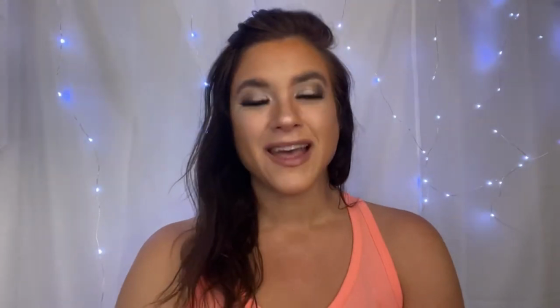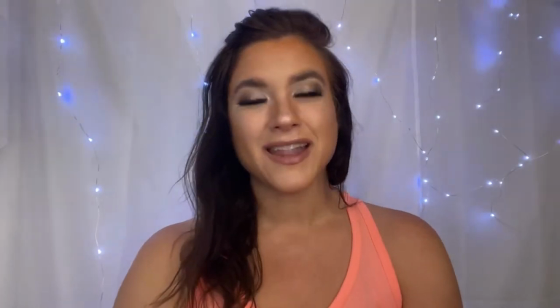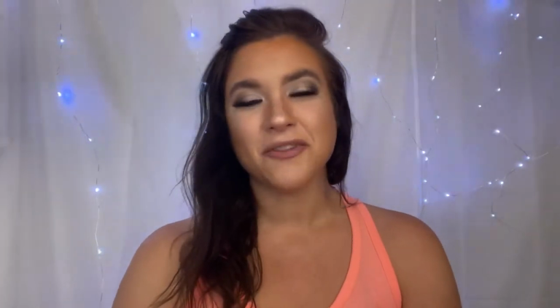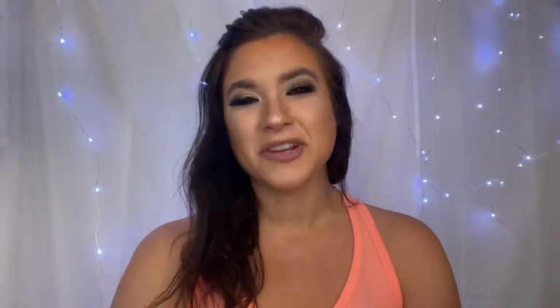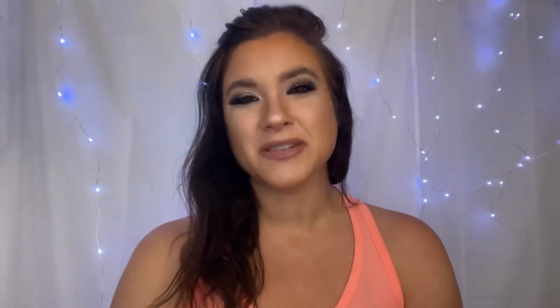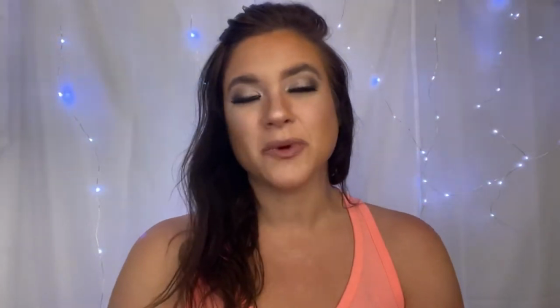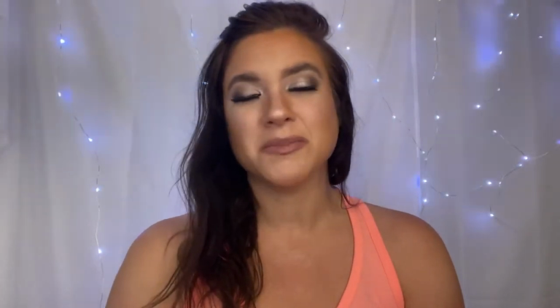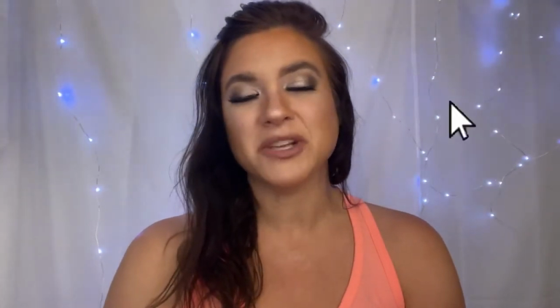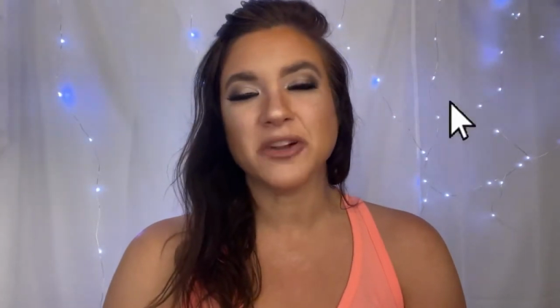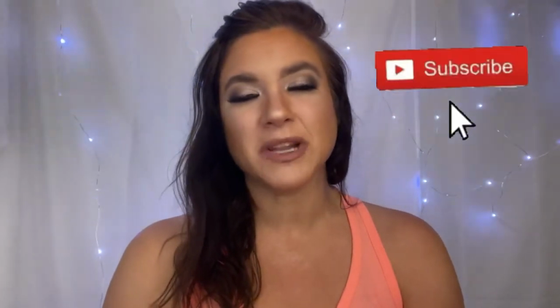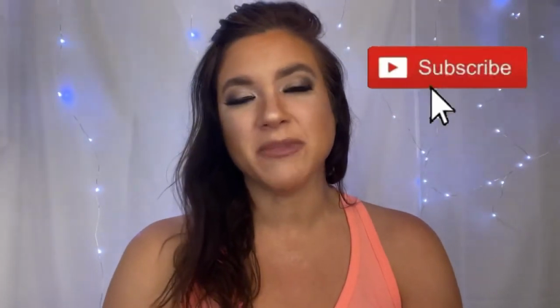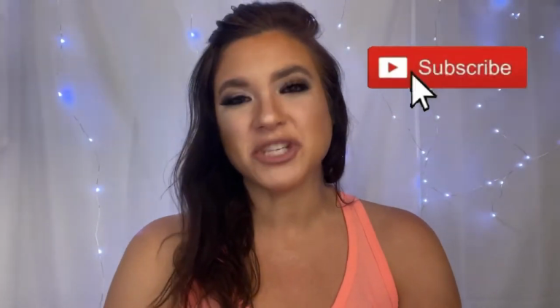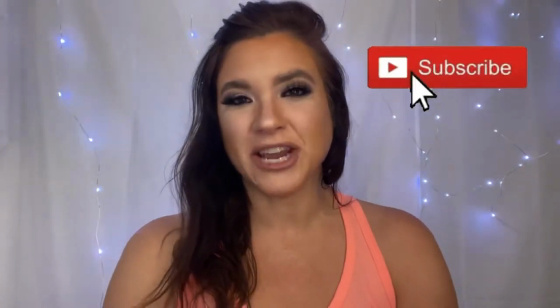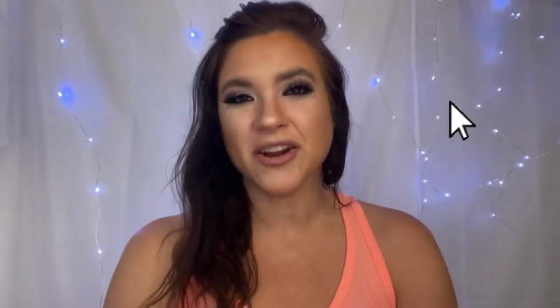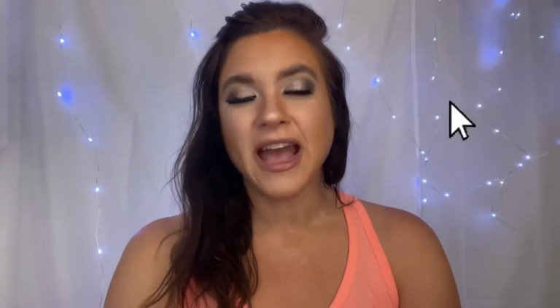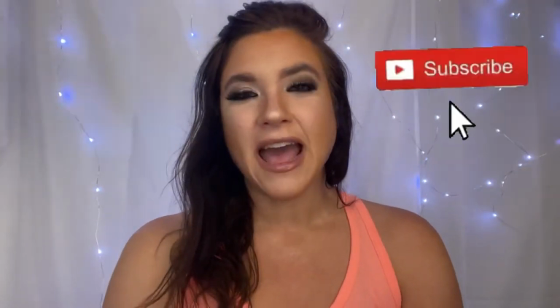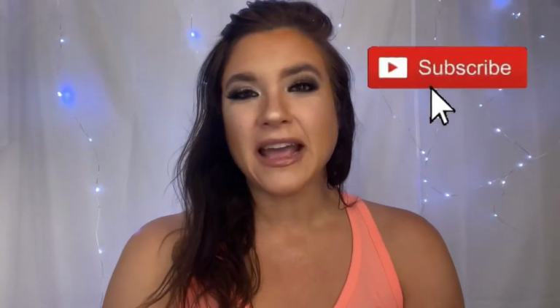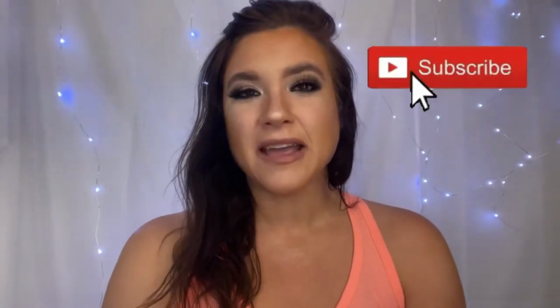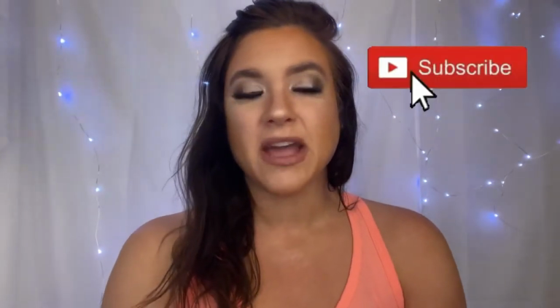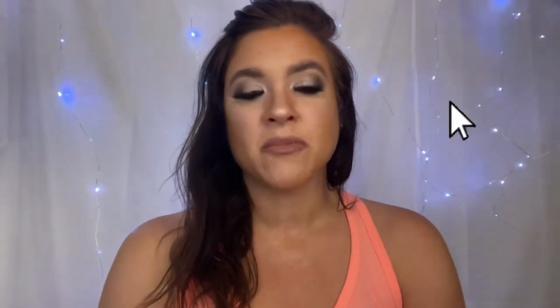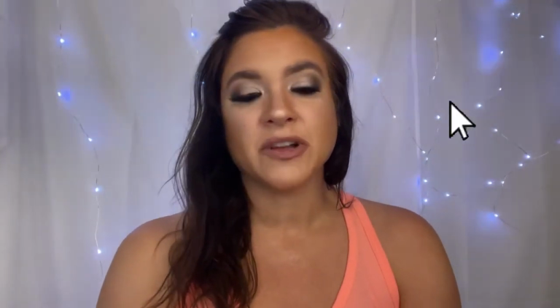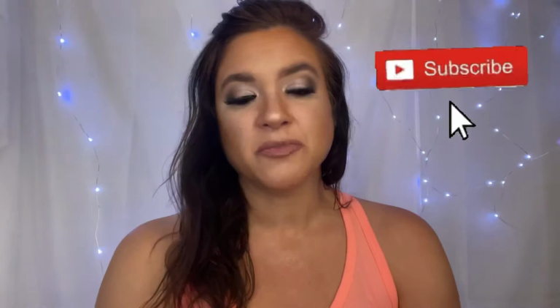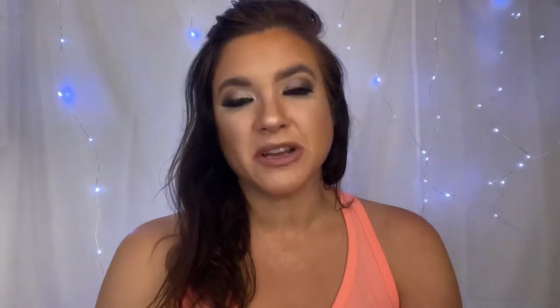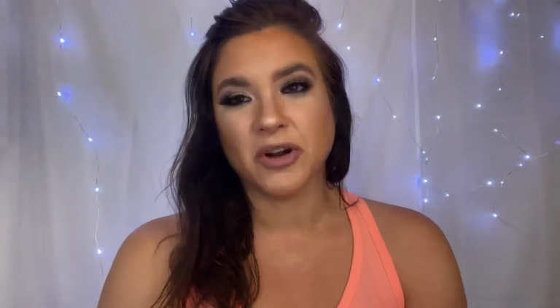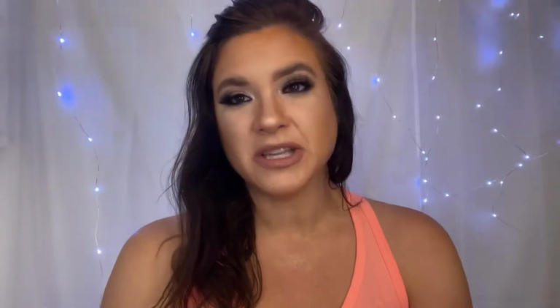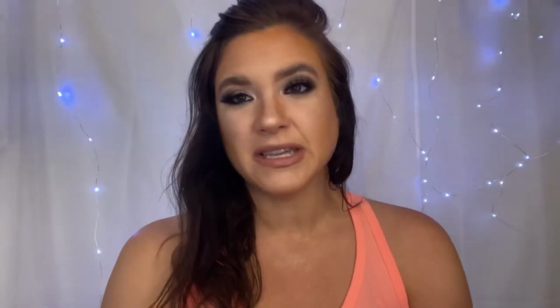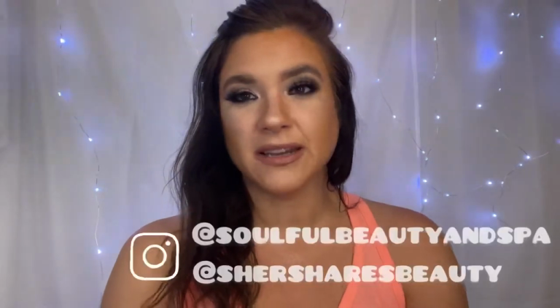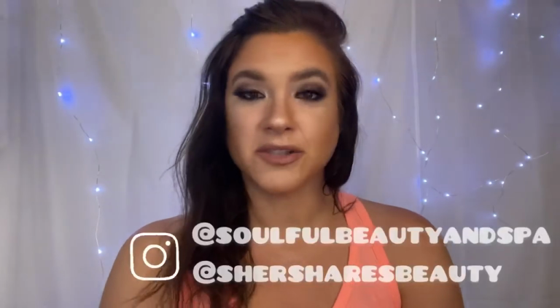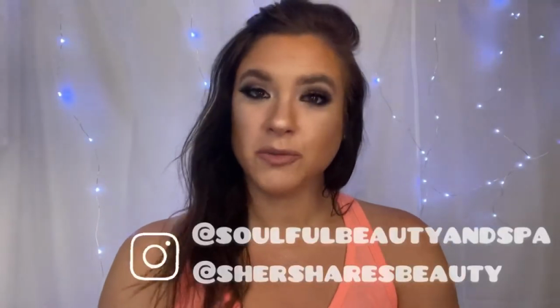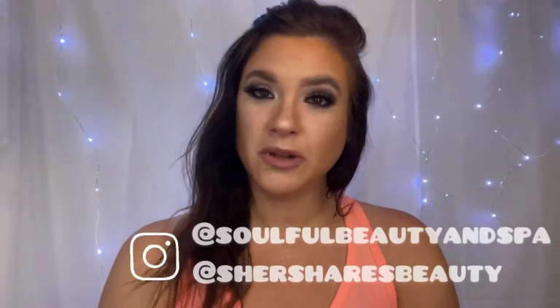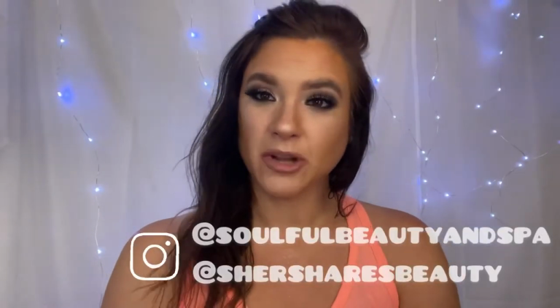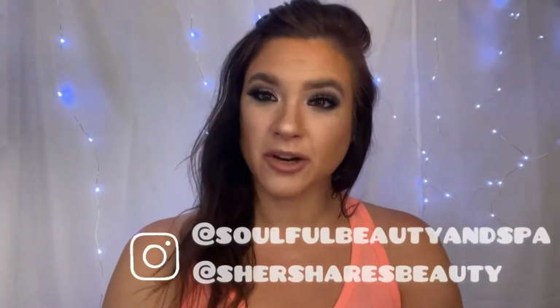Hello friends, welcome to my channel. My name is Cher. I am a professional makeup artist and also a beauty blogger.